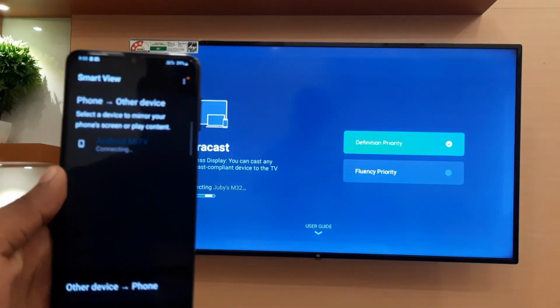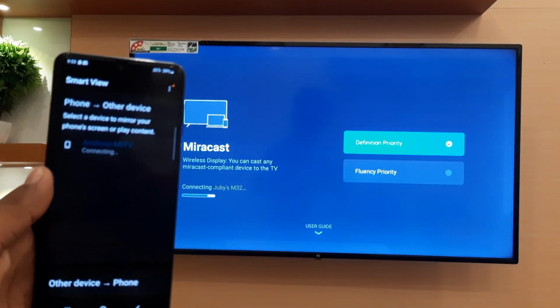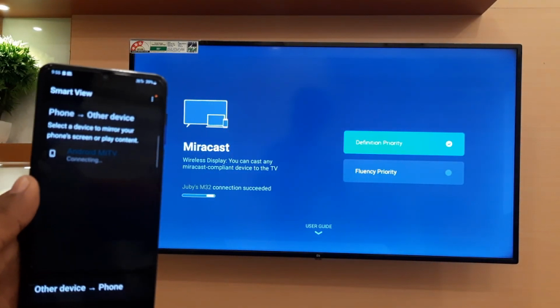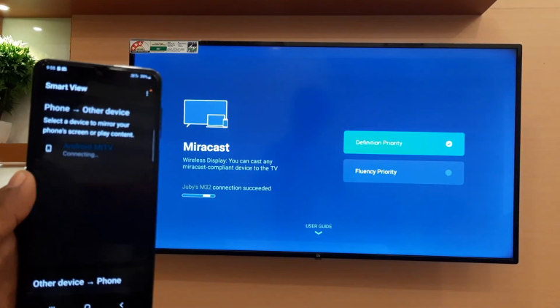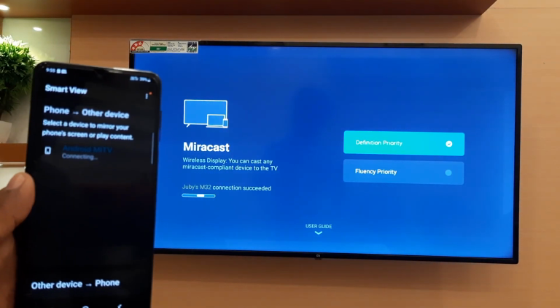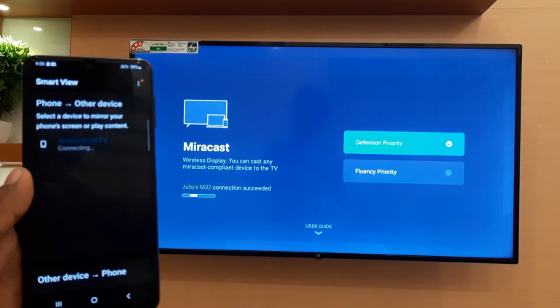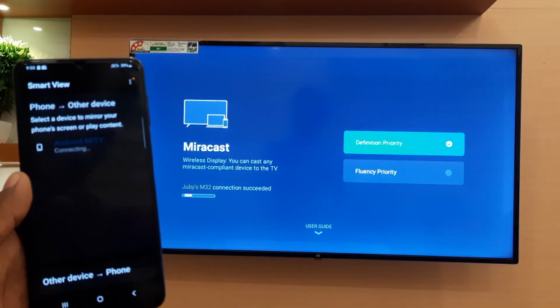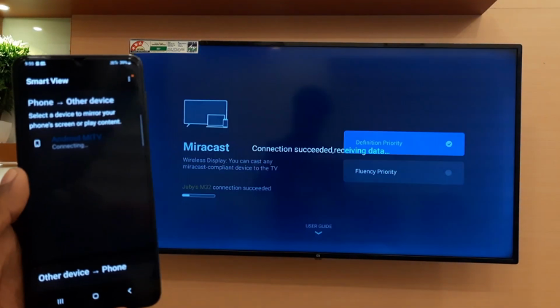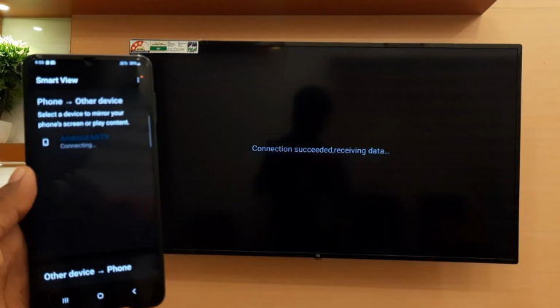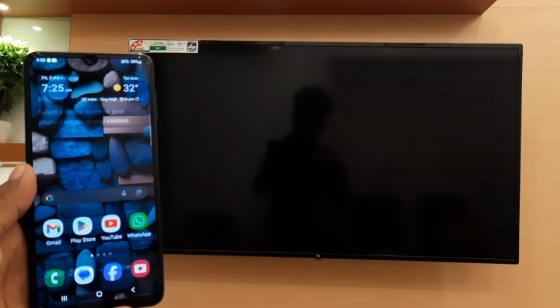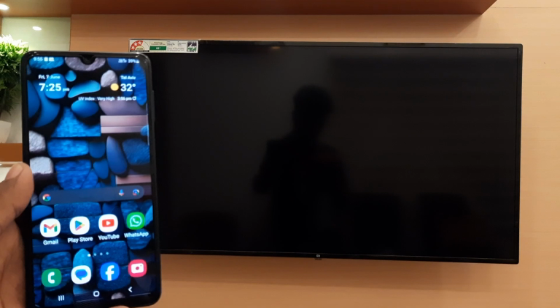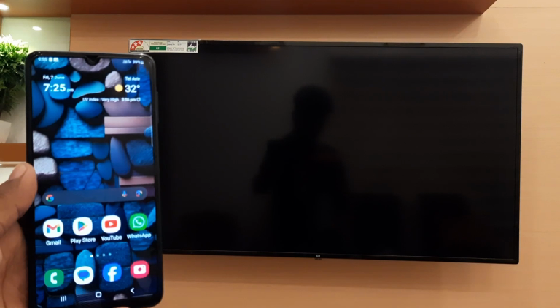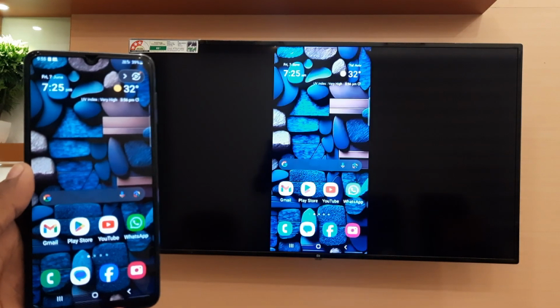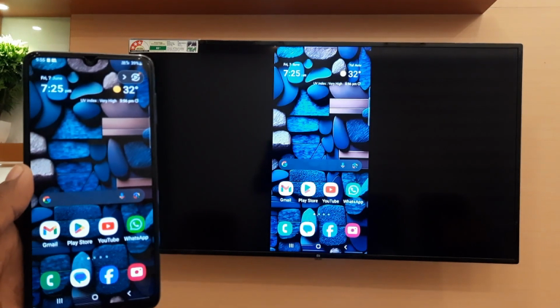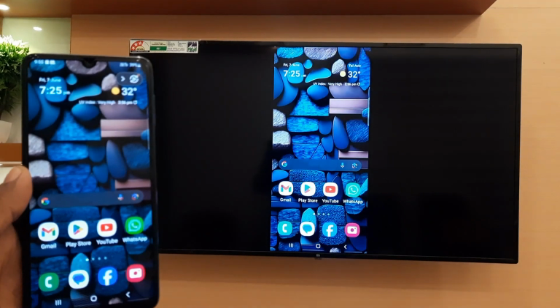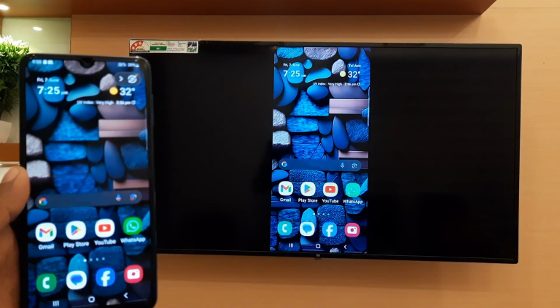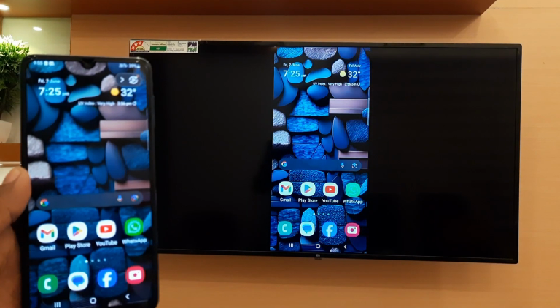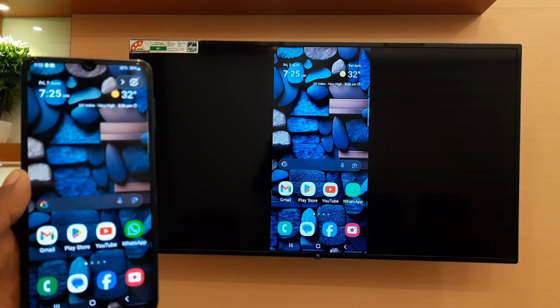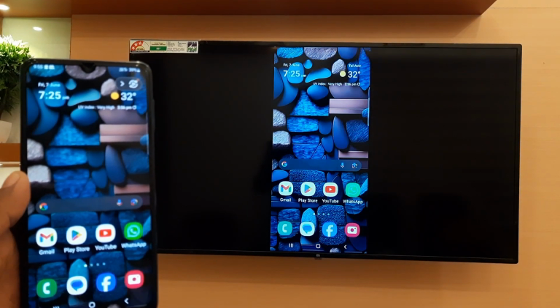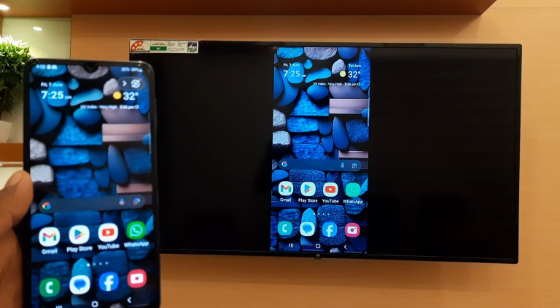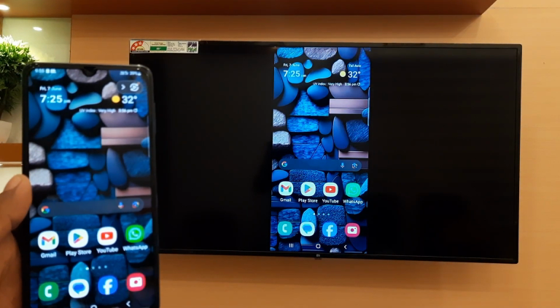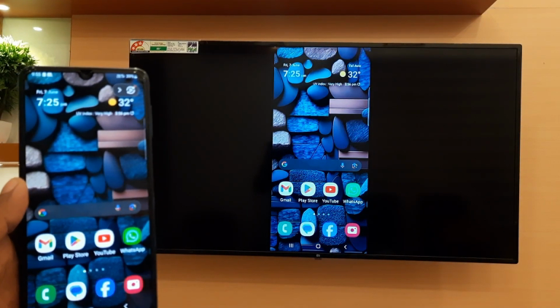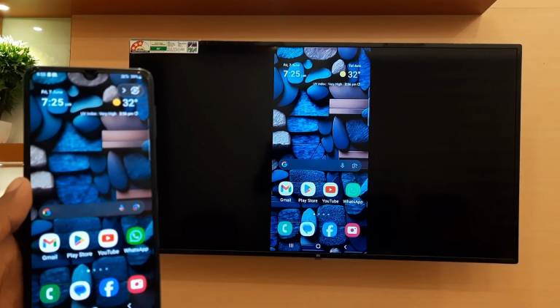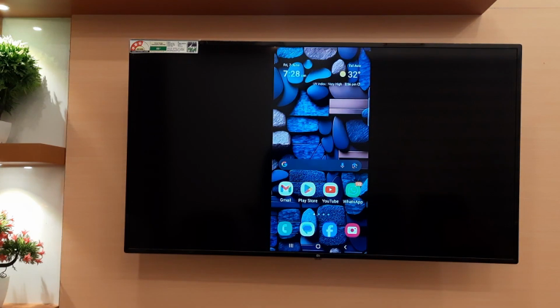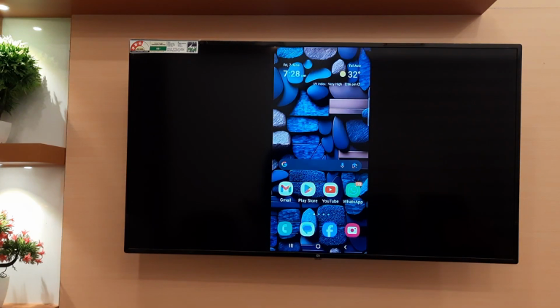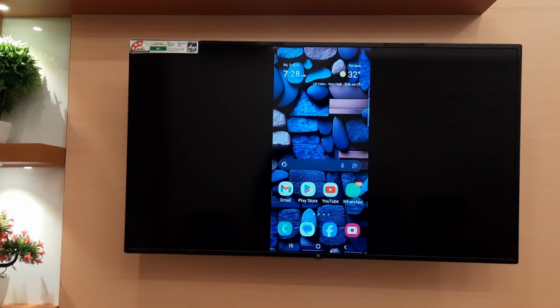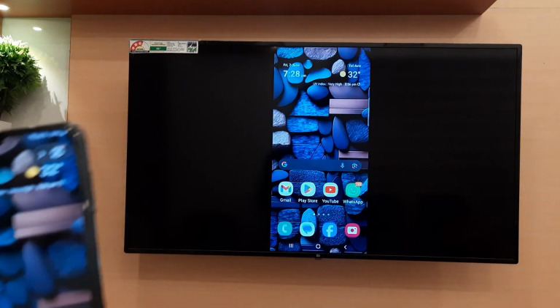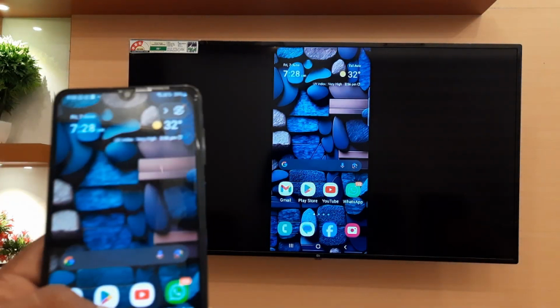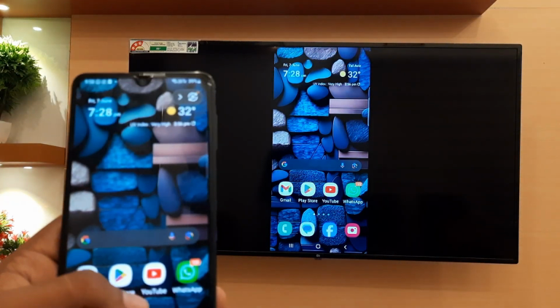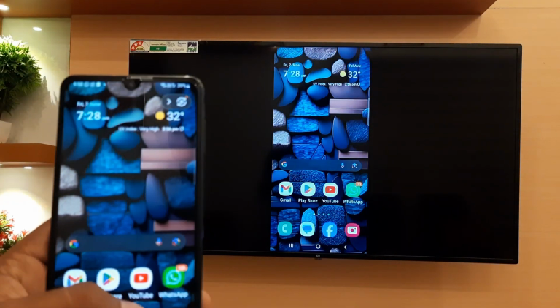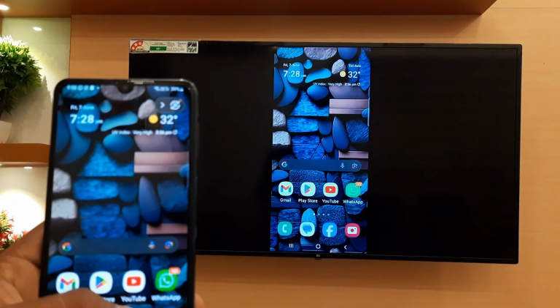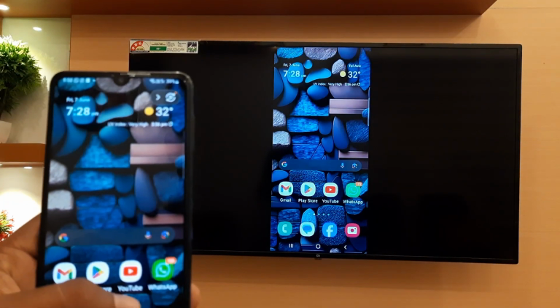As you can see, the mobile screen is visible on your TV screen. In this way, you can cast your mobile screen on the television.